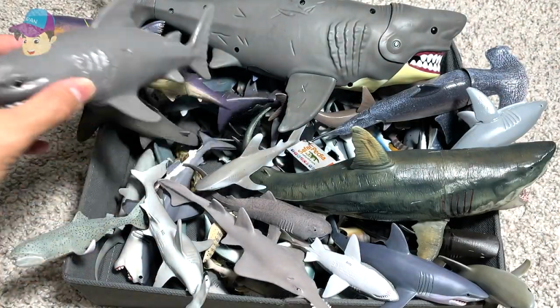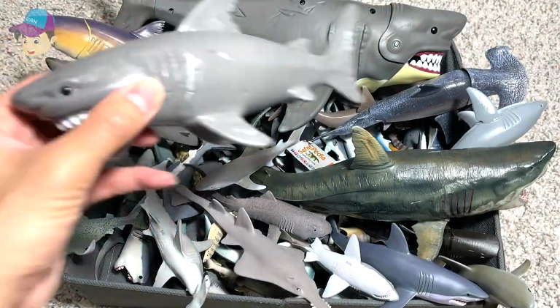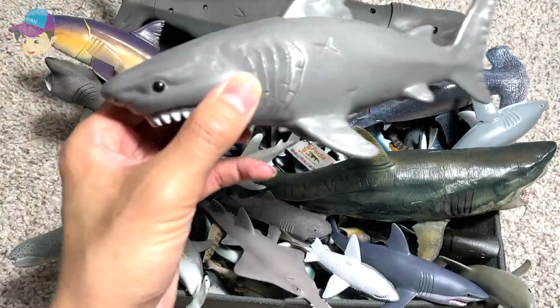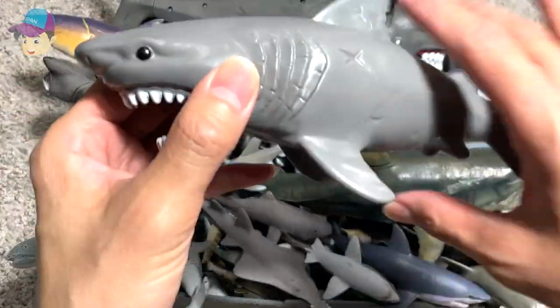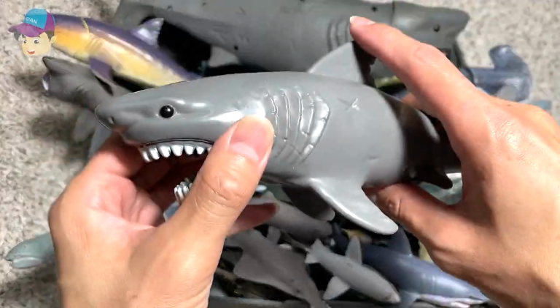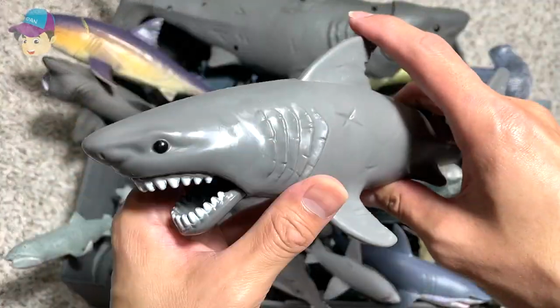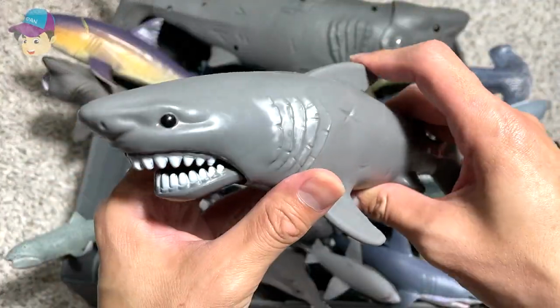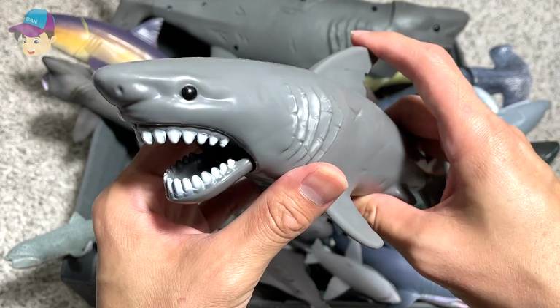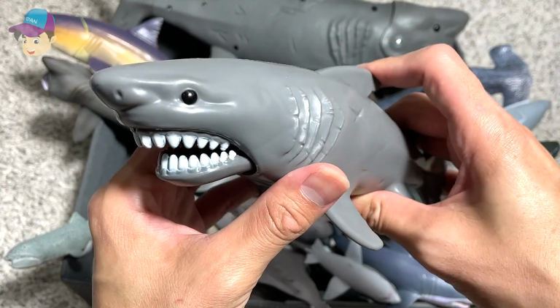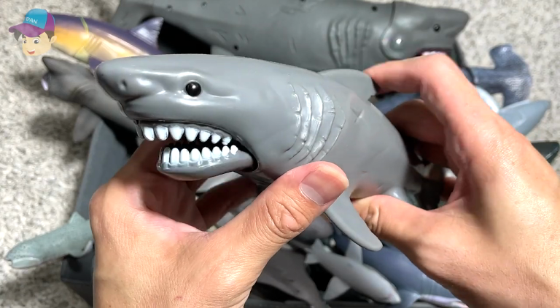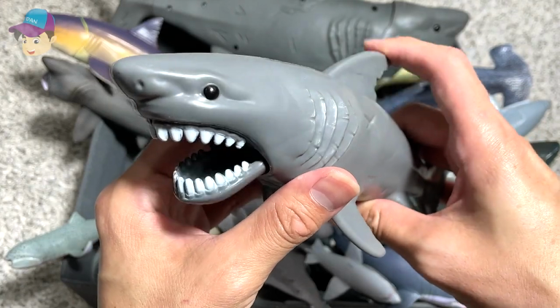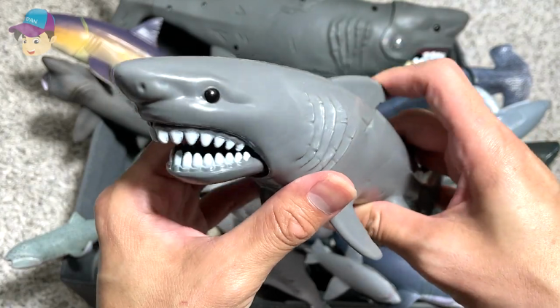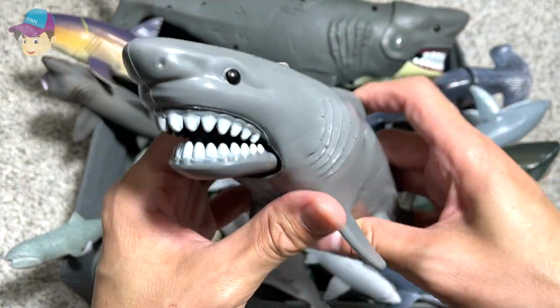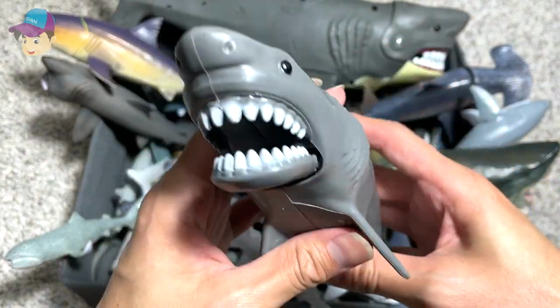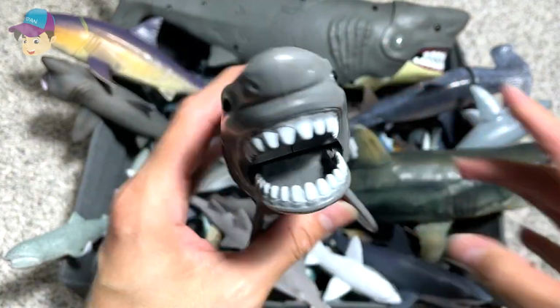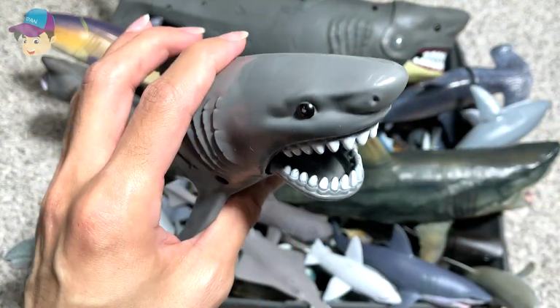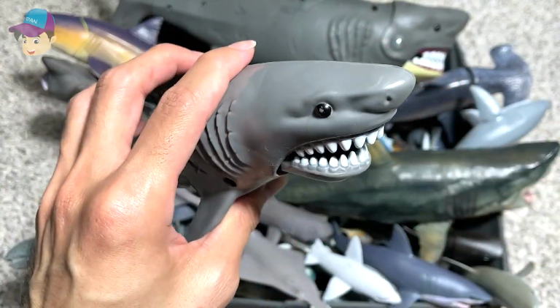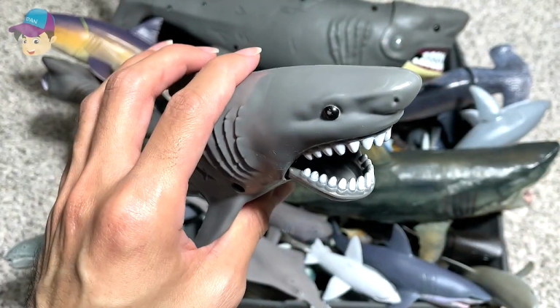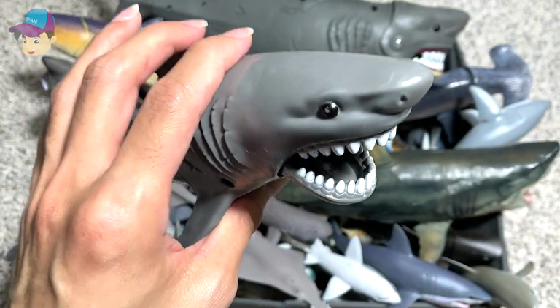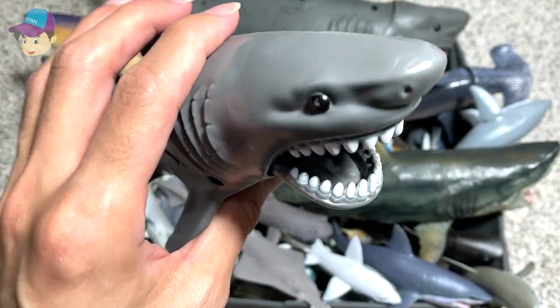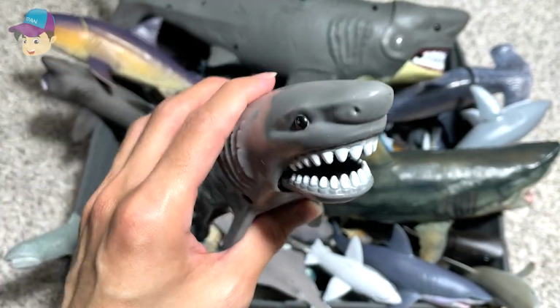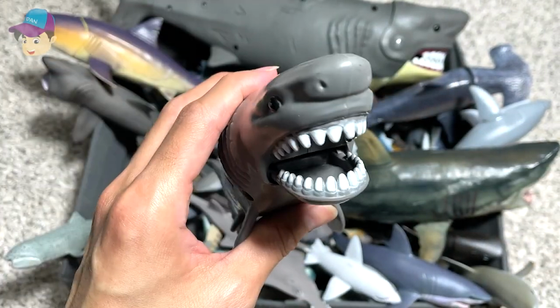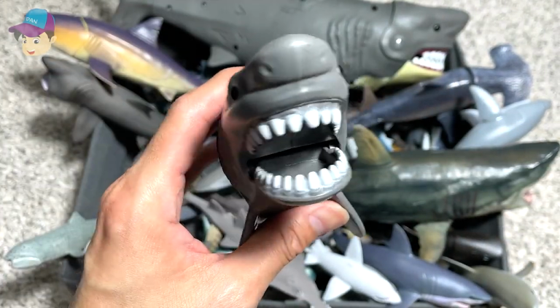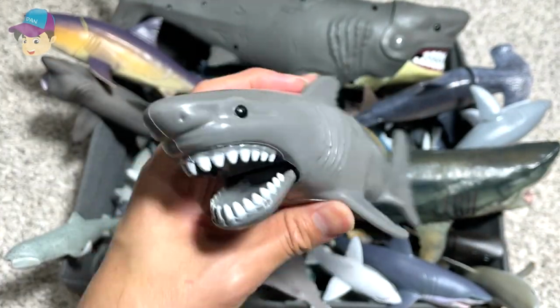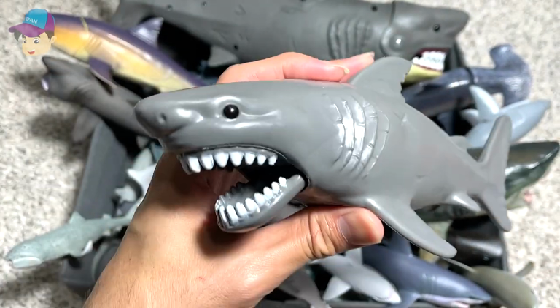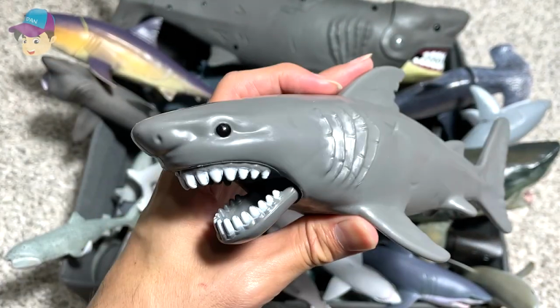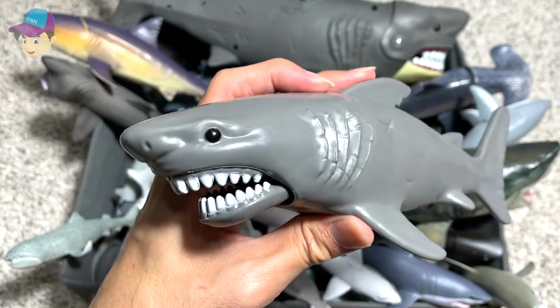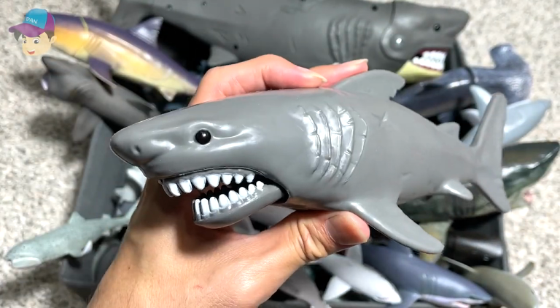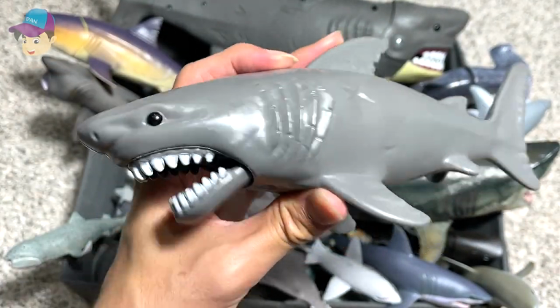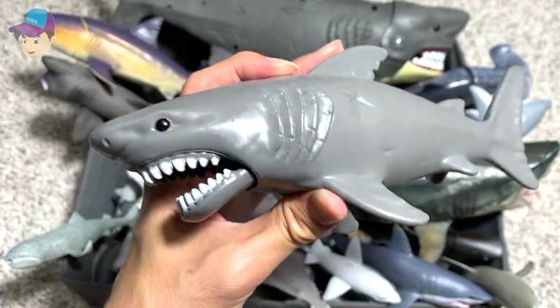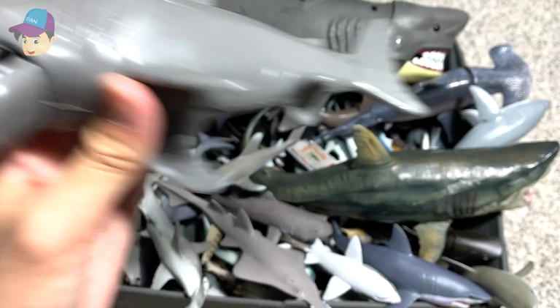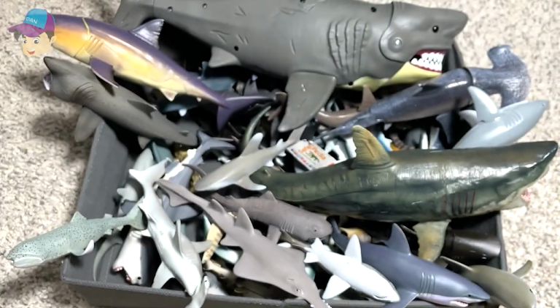First one right here, it's a great white shark figure. I think you guys should have seen this before. I got this from Toys R Us.